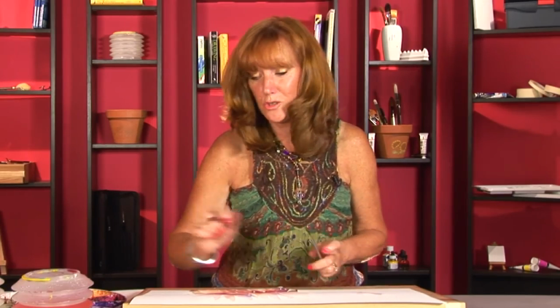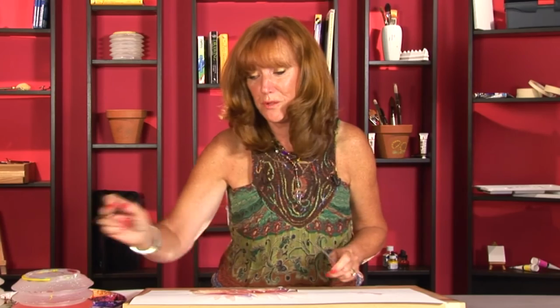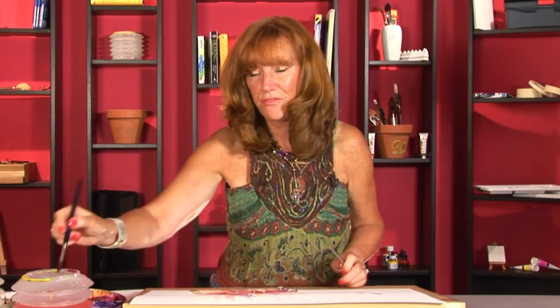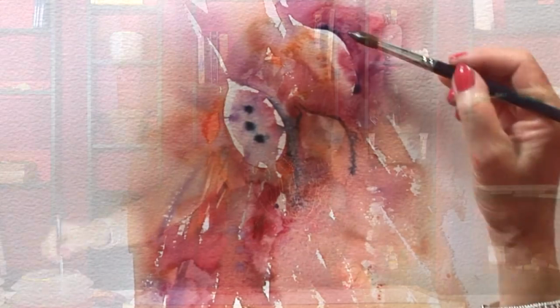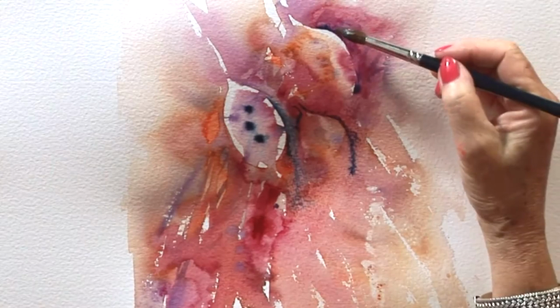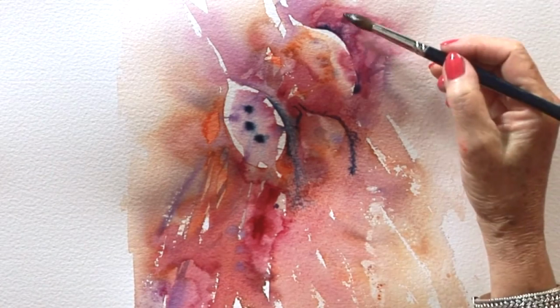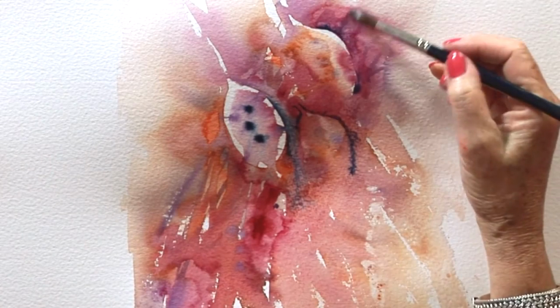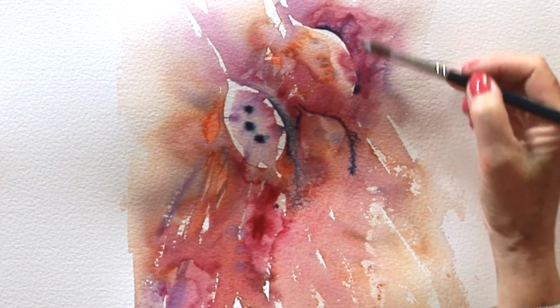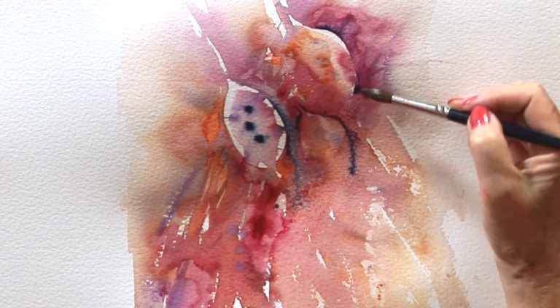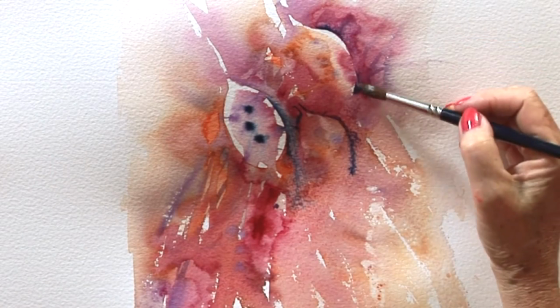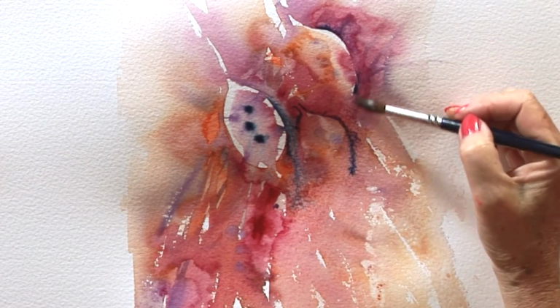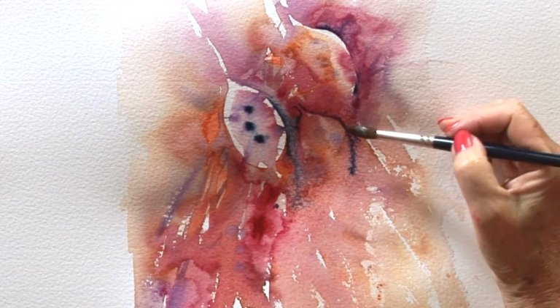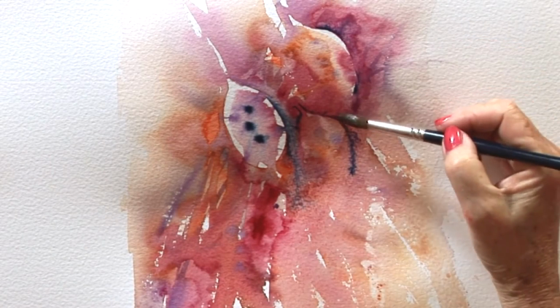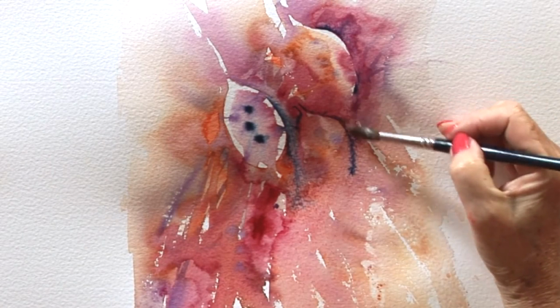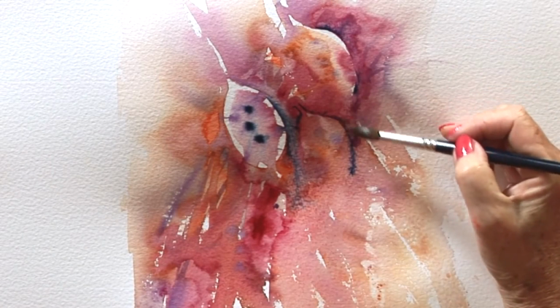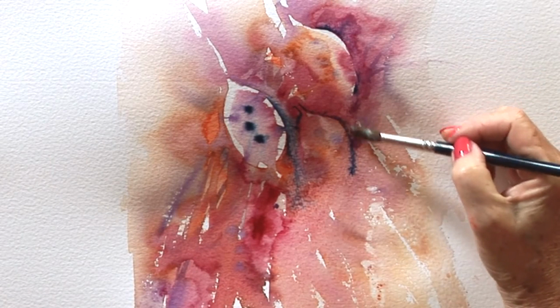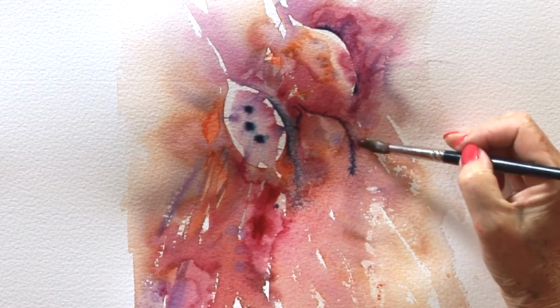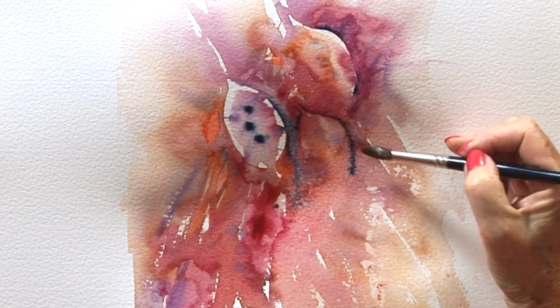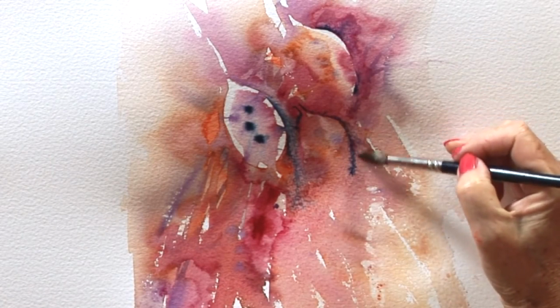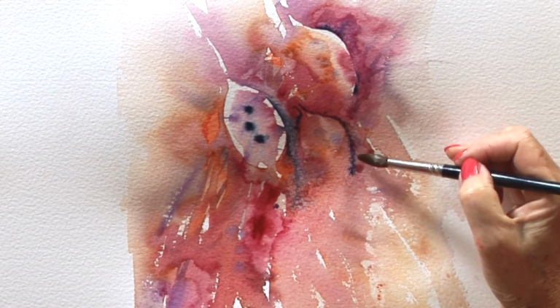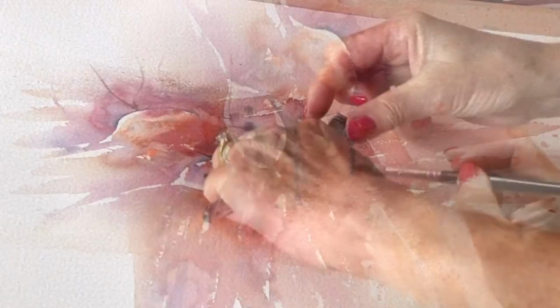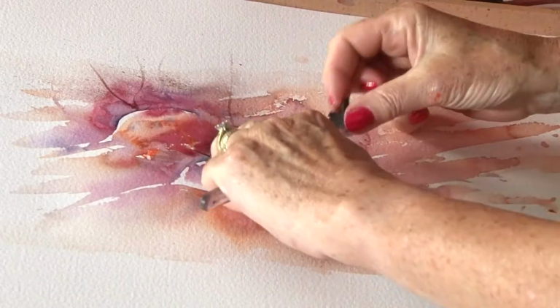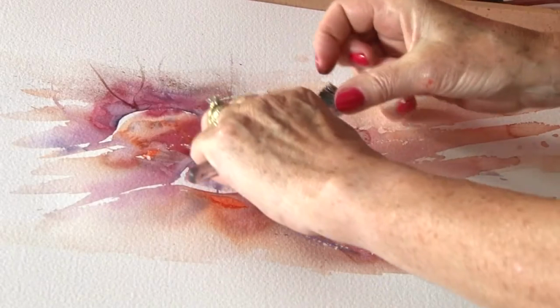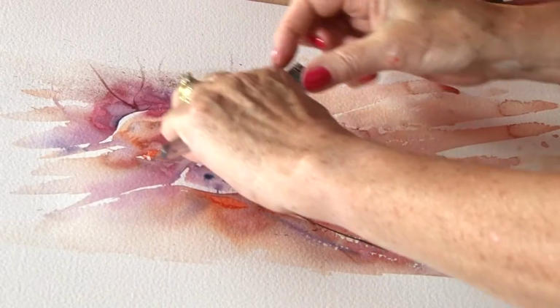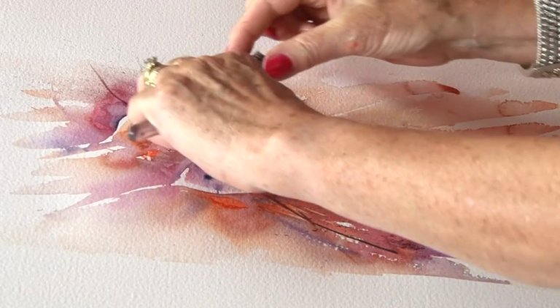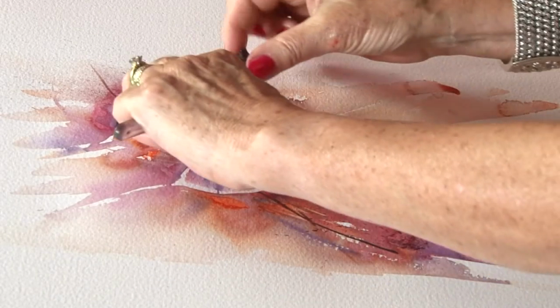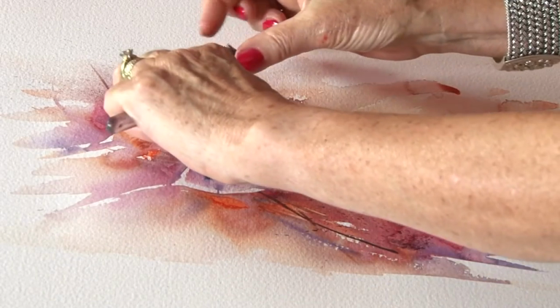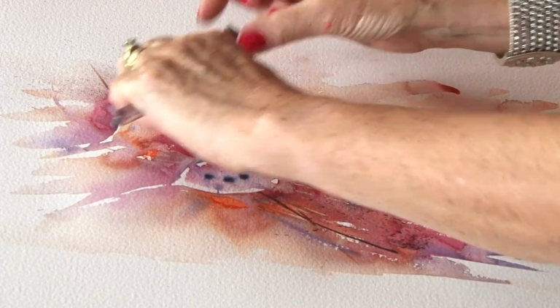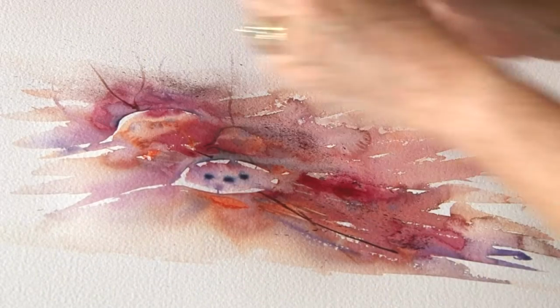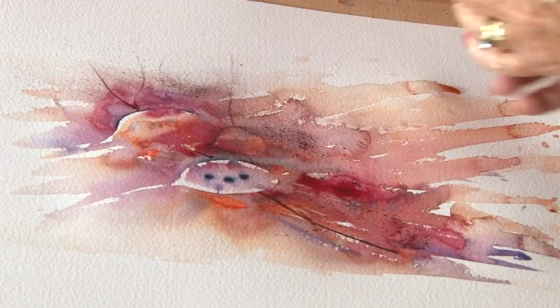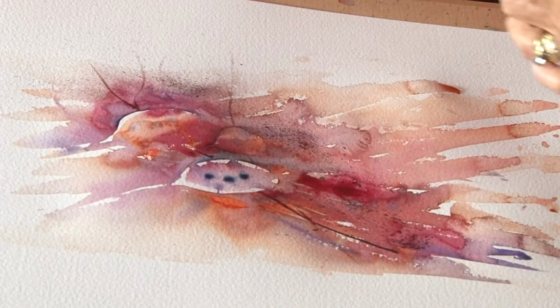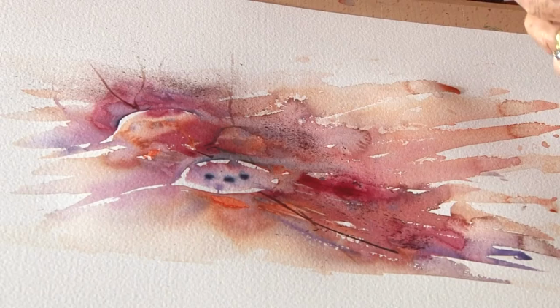That's what watercolor should be. It should be fun, free, loose — using your imagination and literally enjoying every single brushstroke.